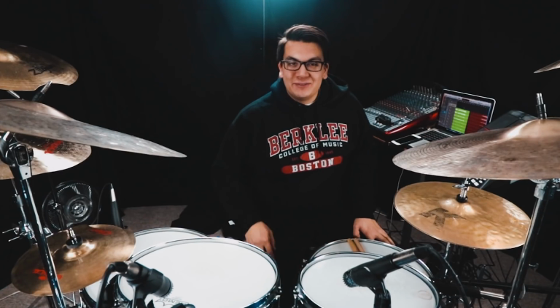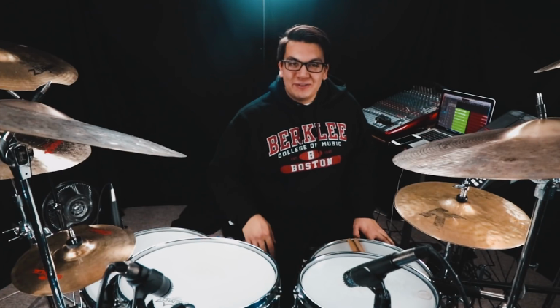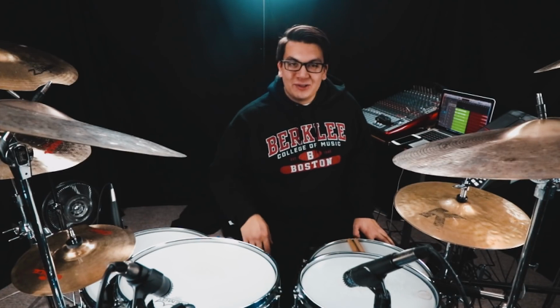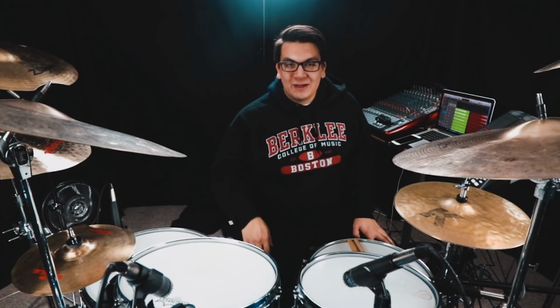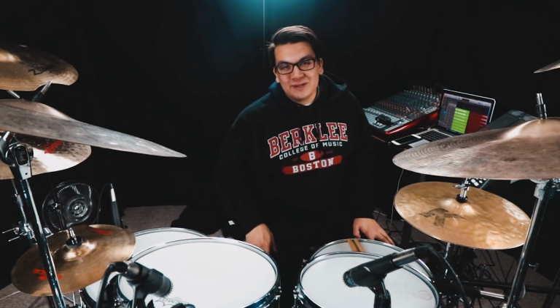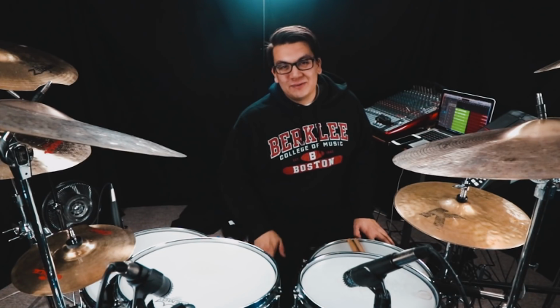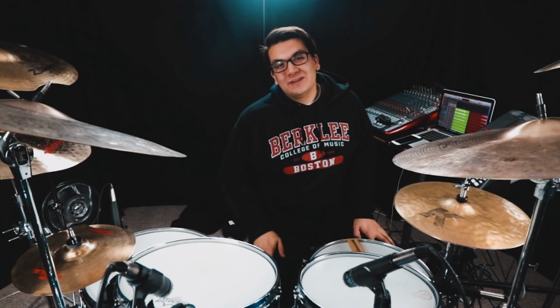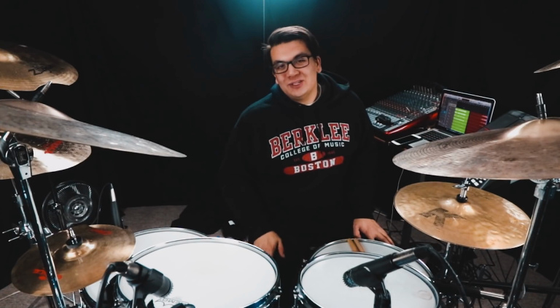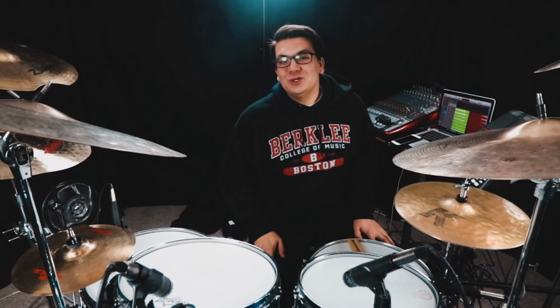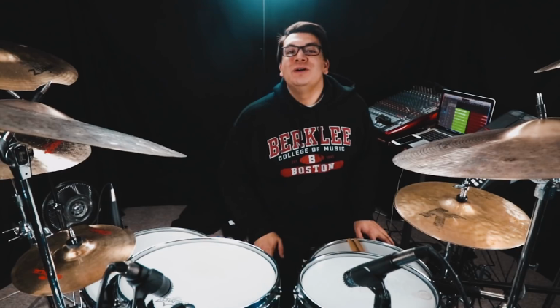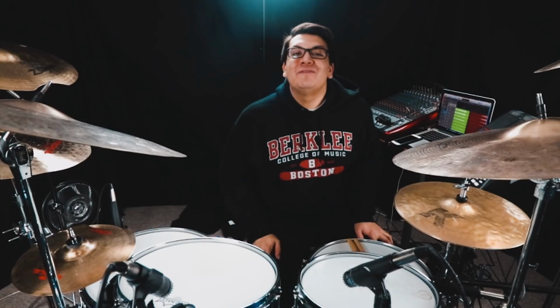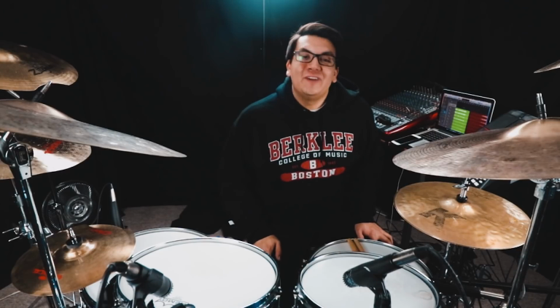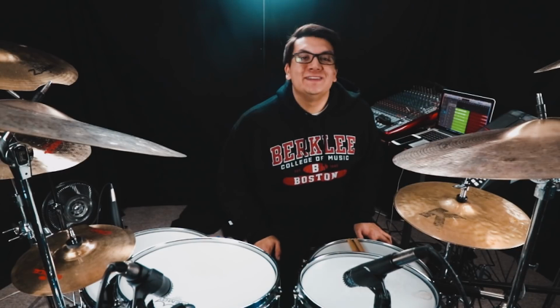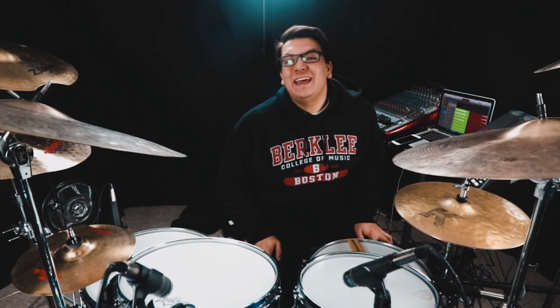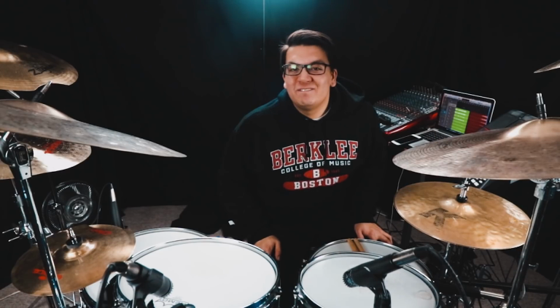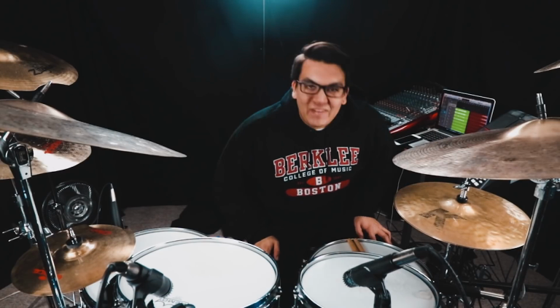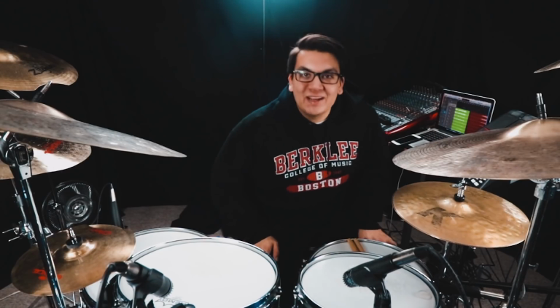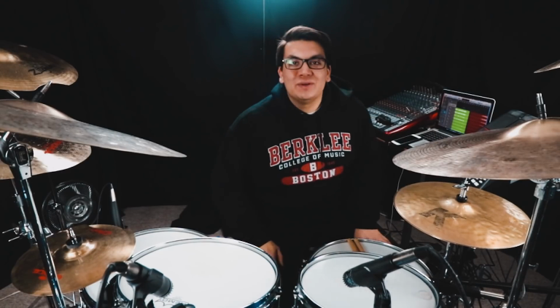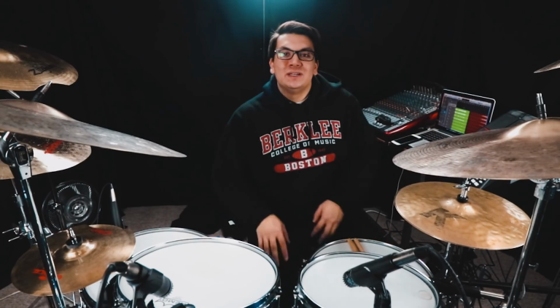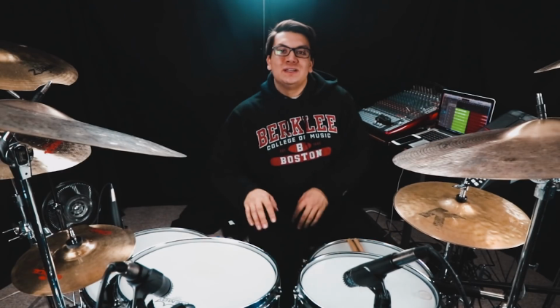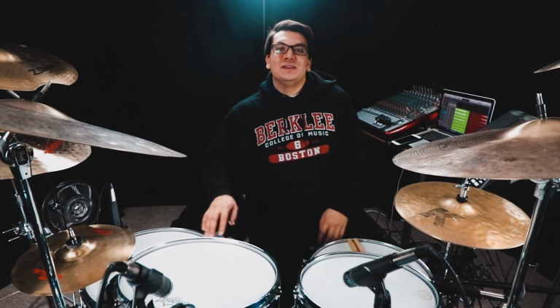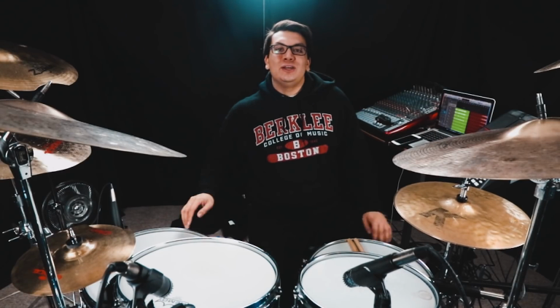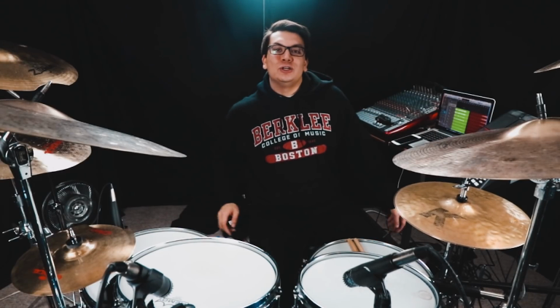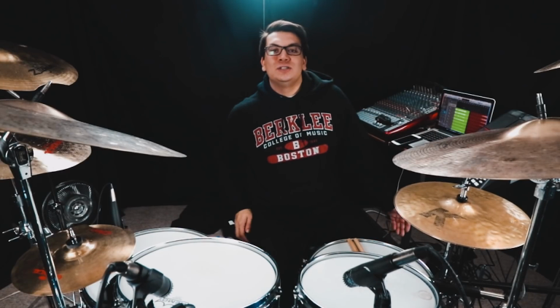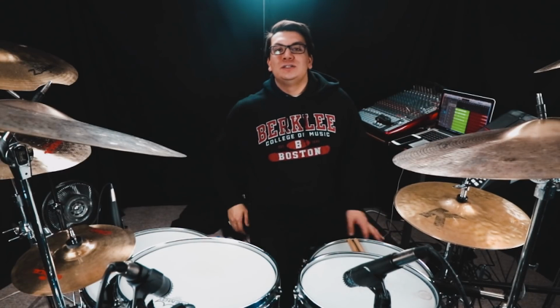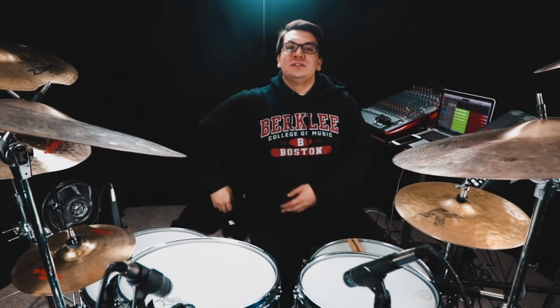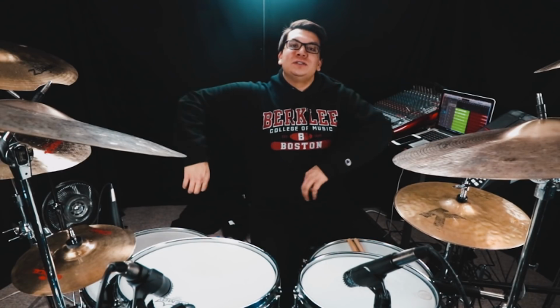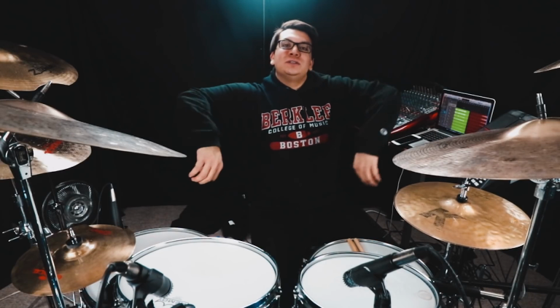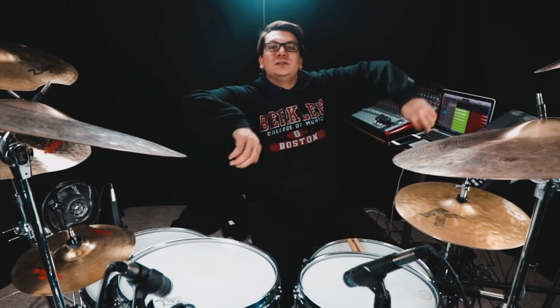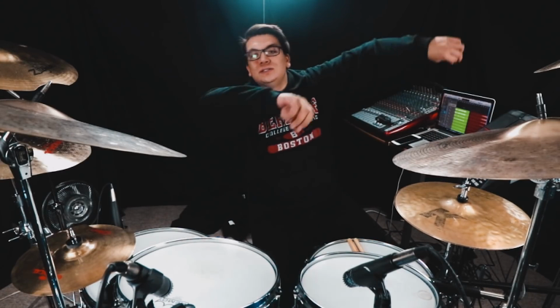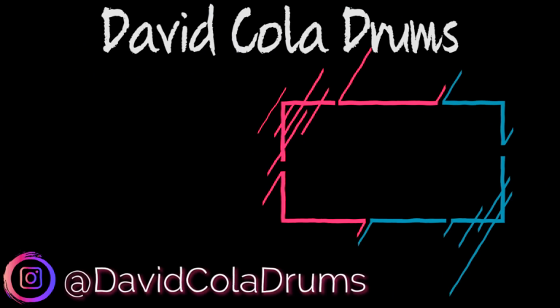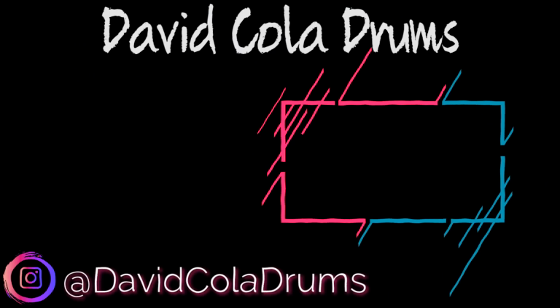My name is David Cole, and I play drums, and I'll see you, my friends. Later.